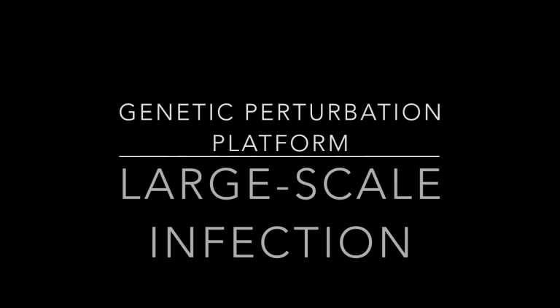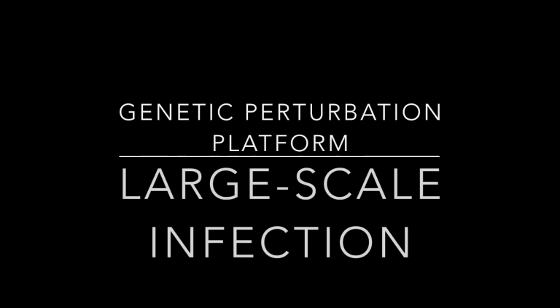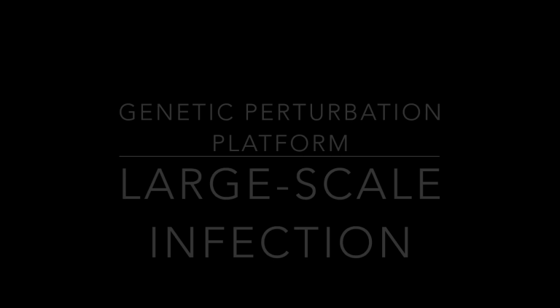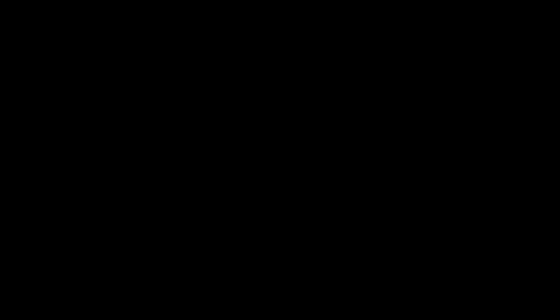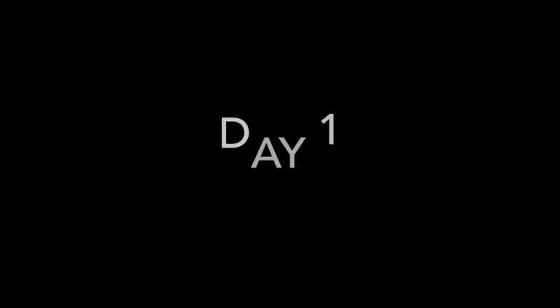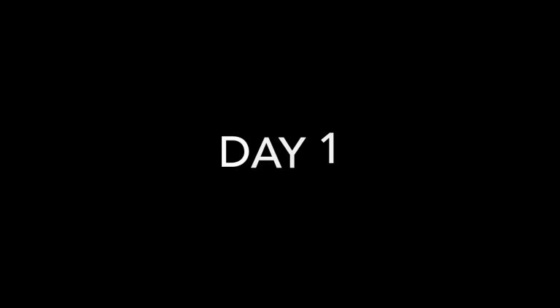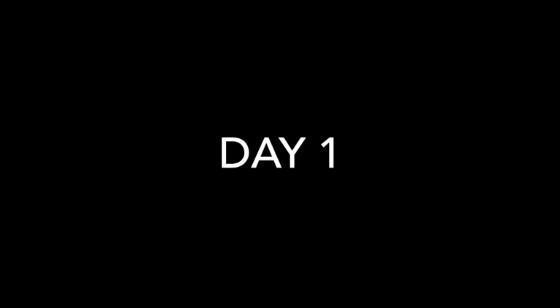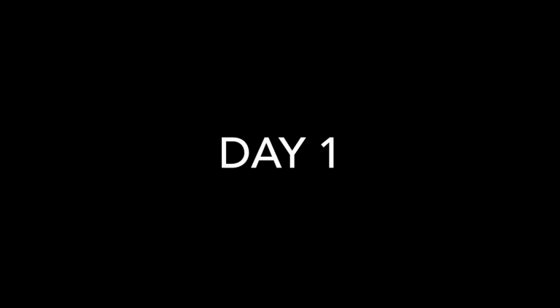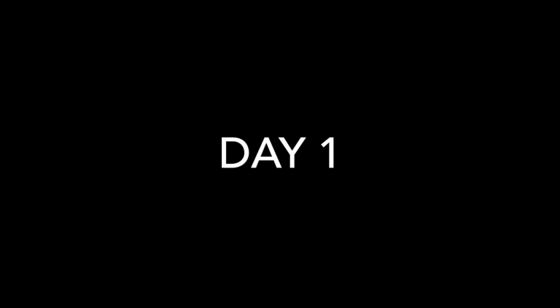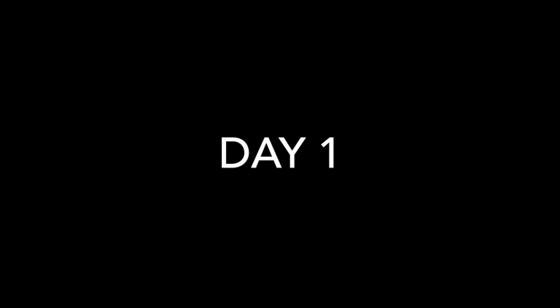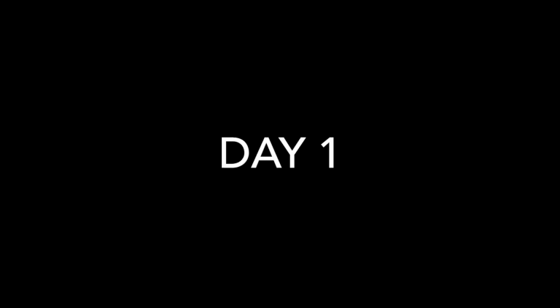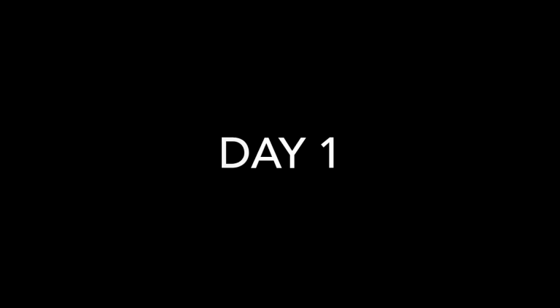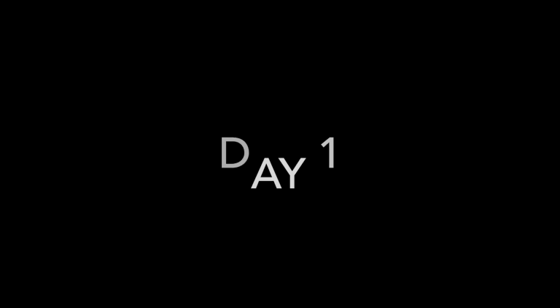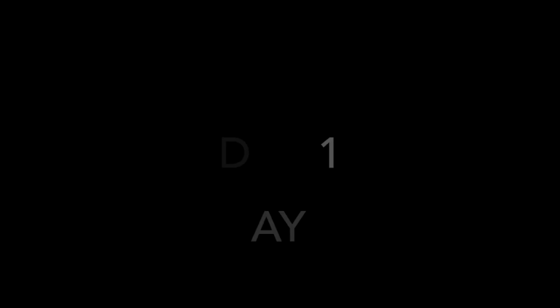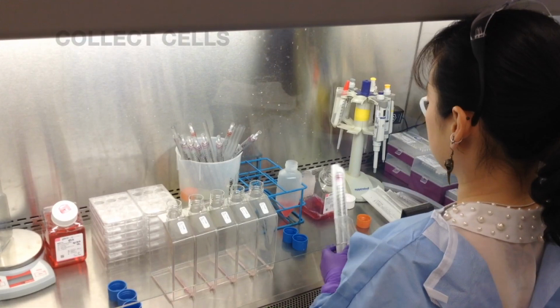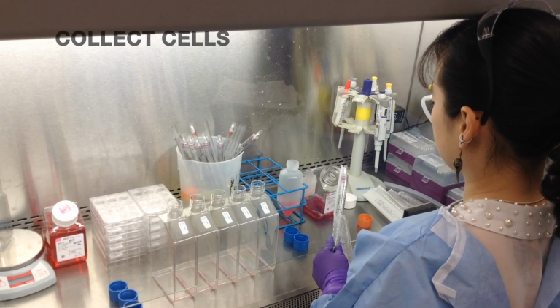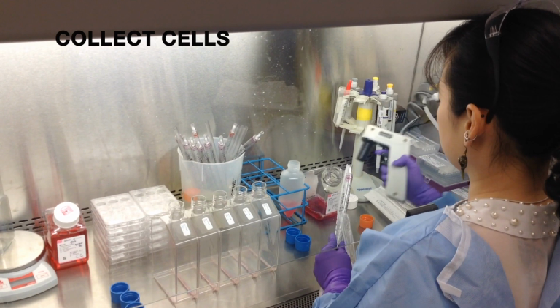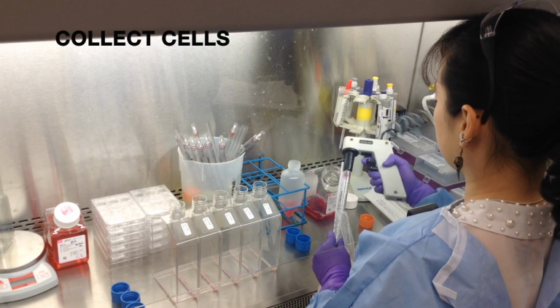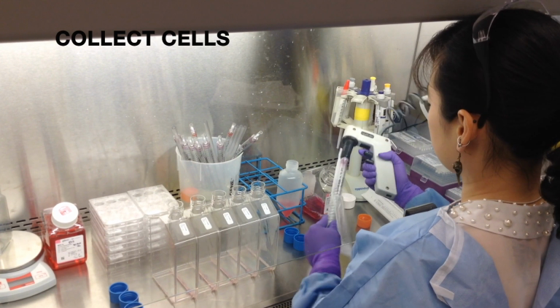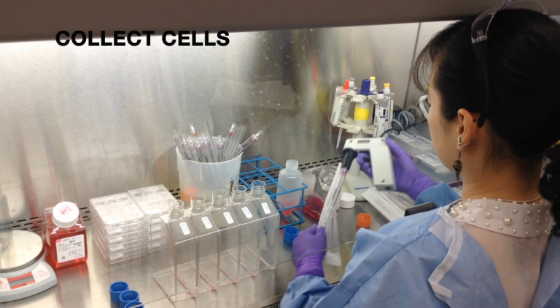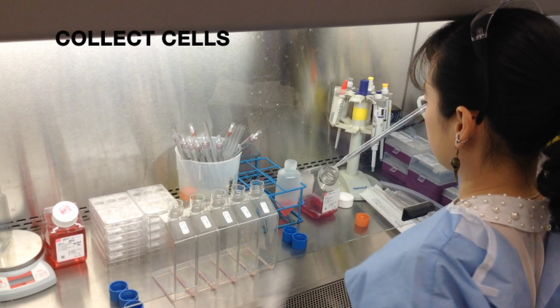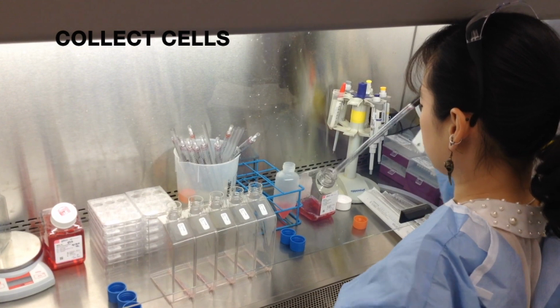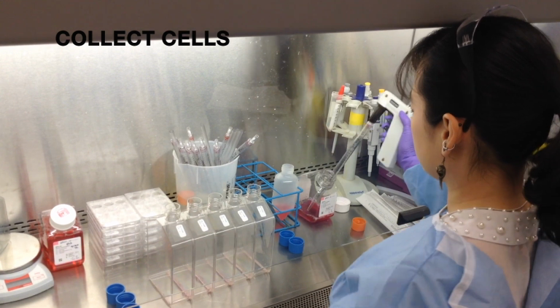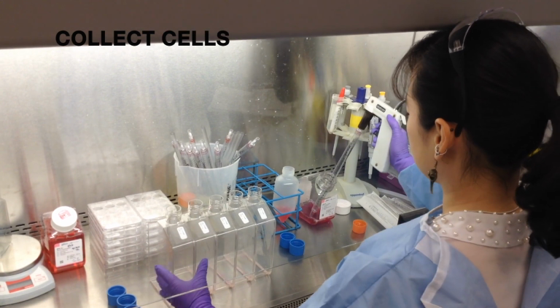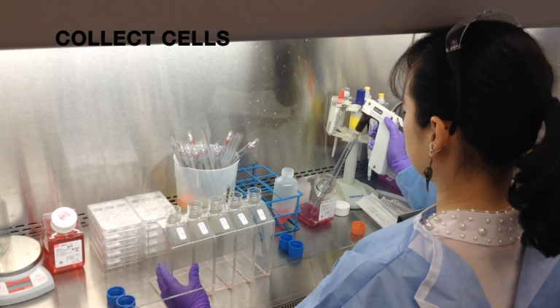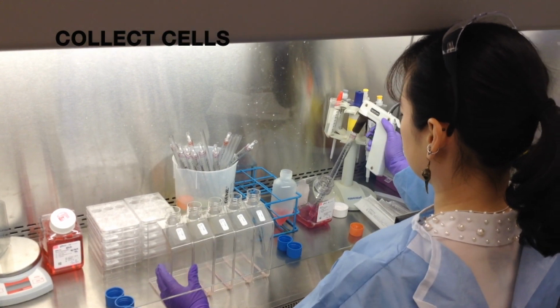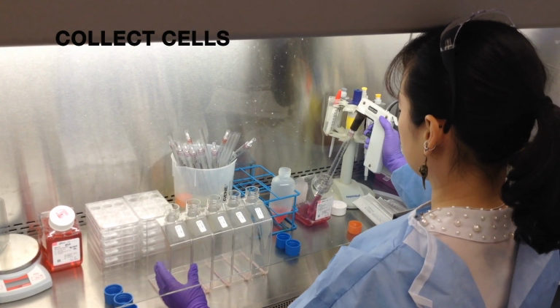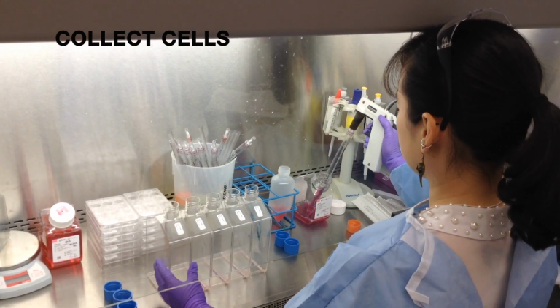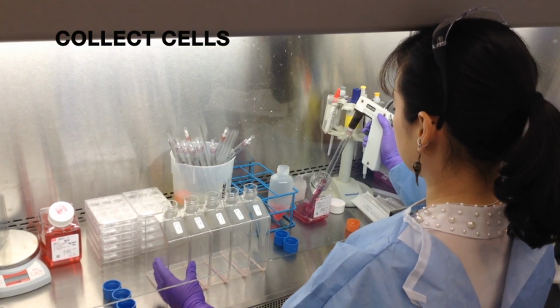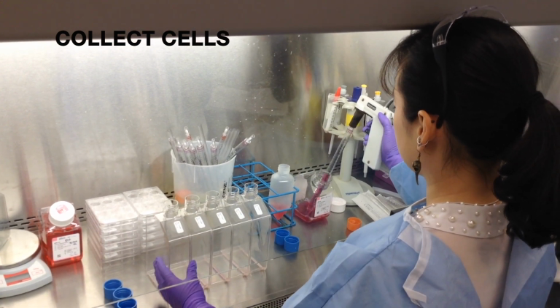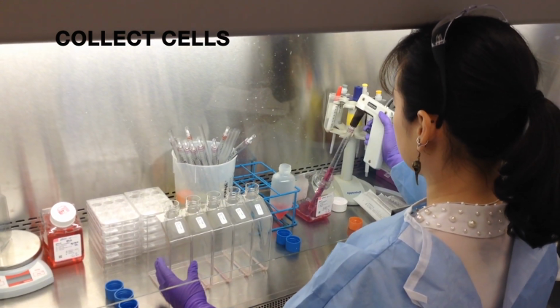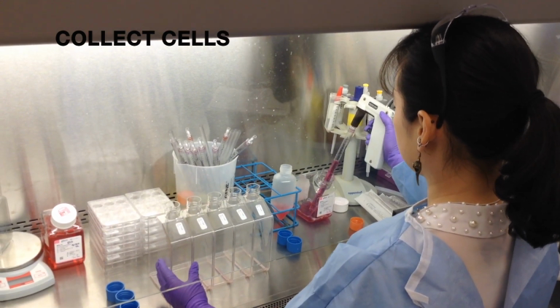Large-scale infection, day one. Collect cells from your flasks into a conical.